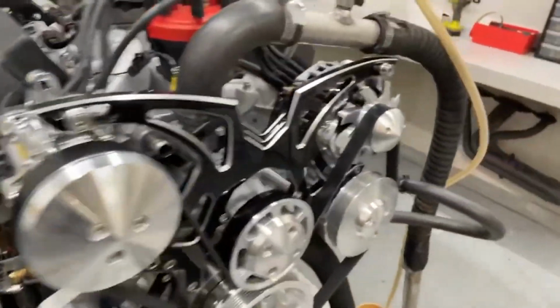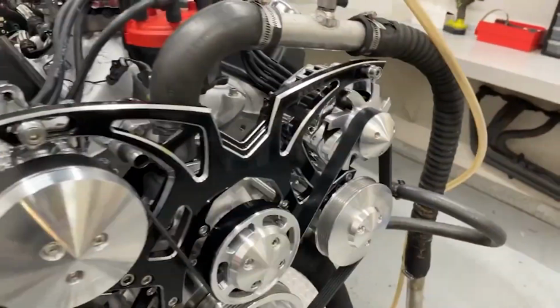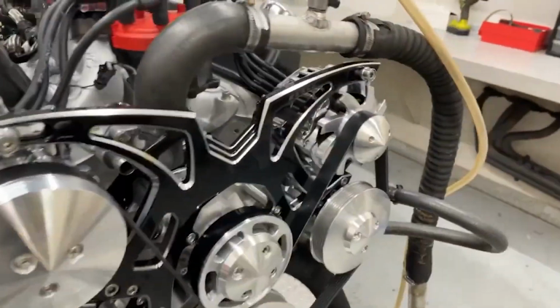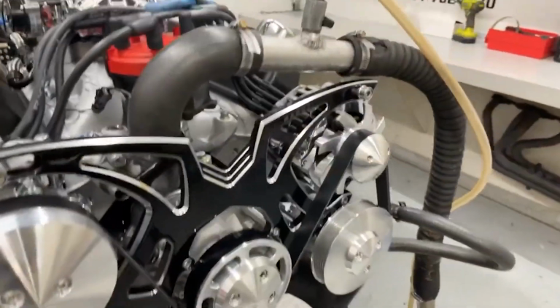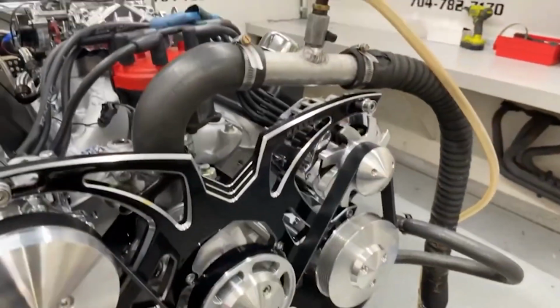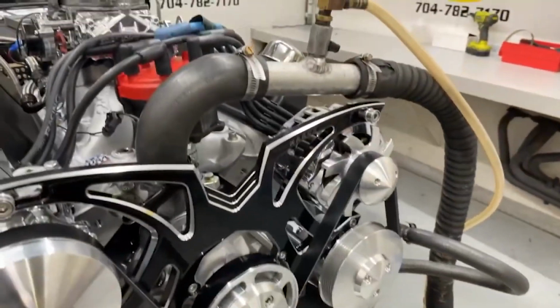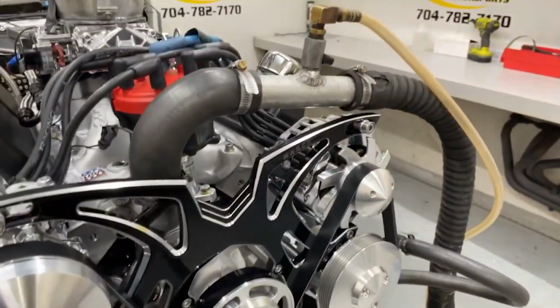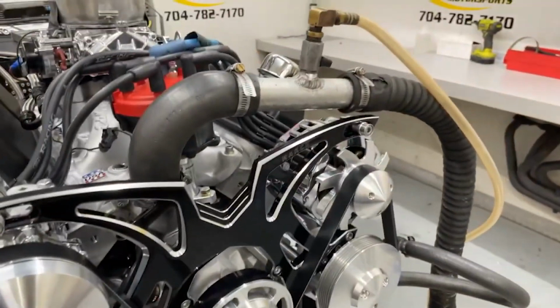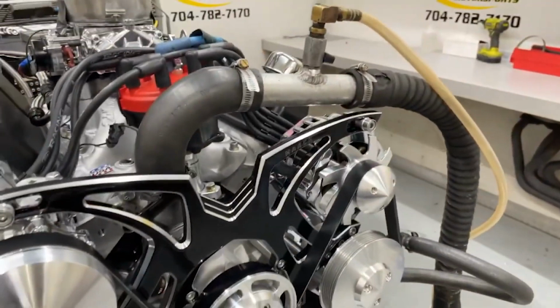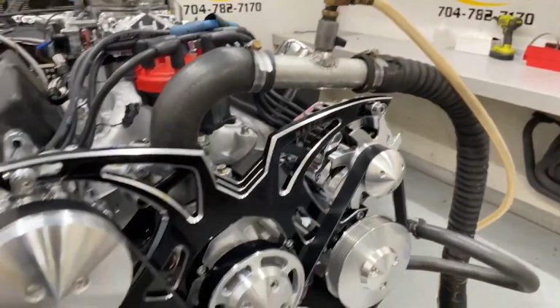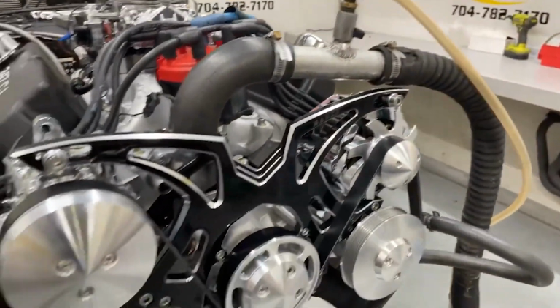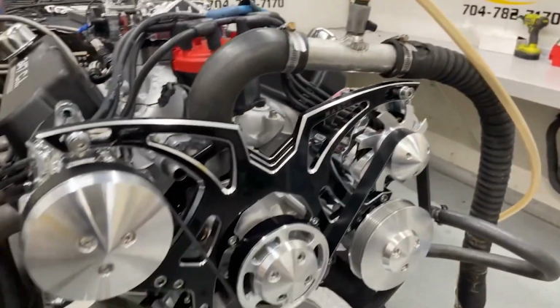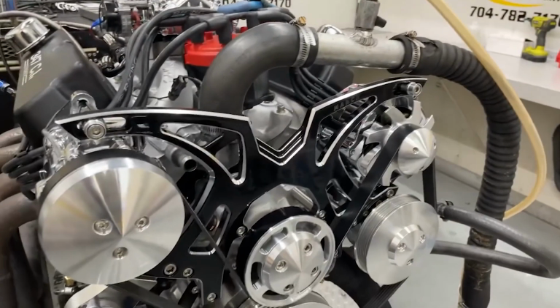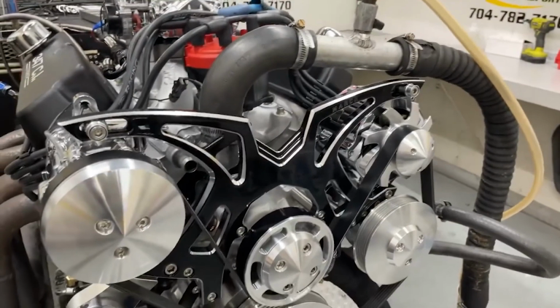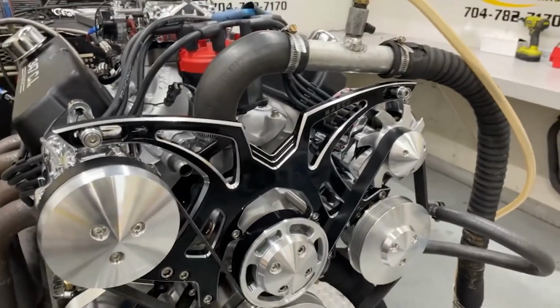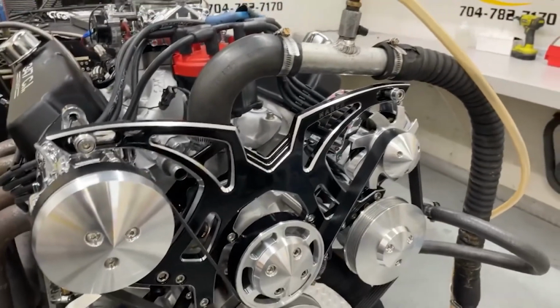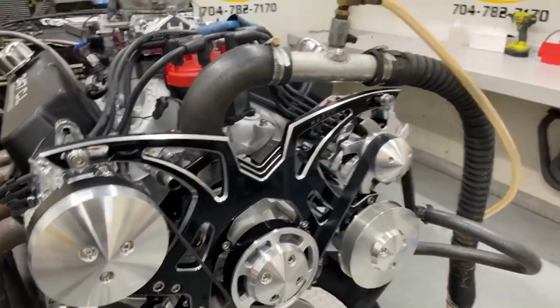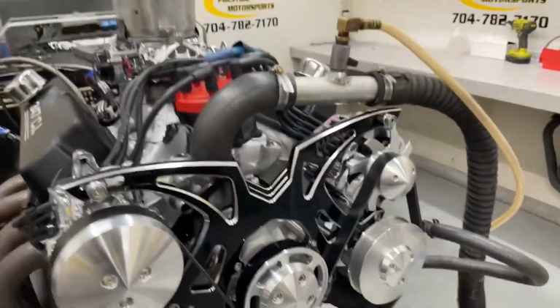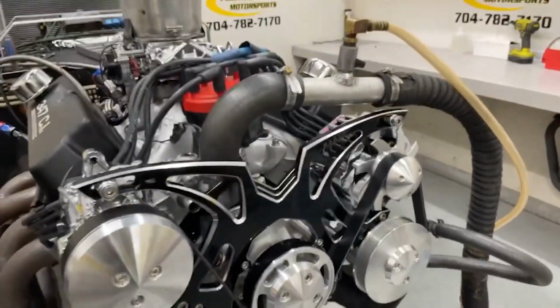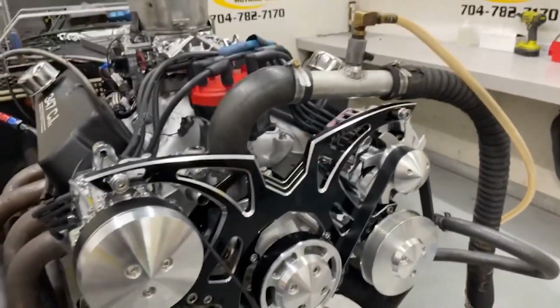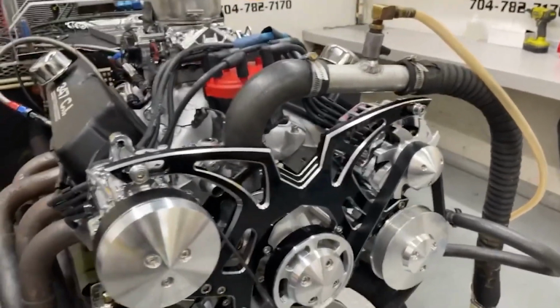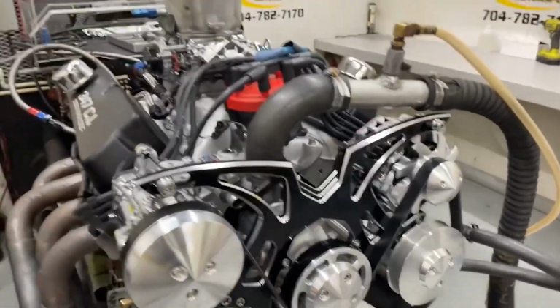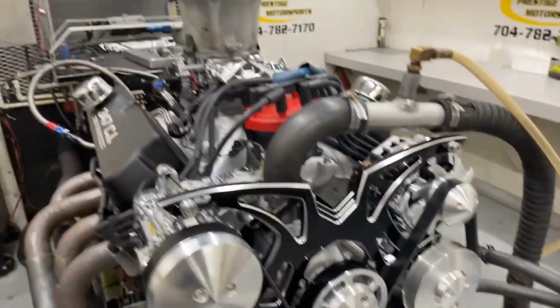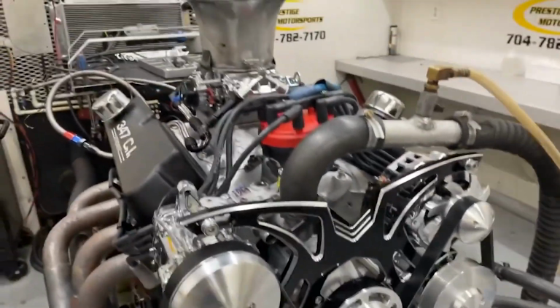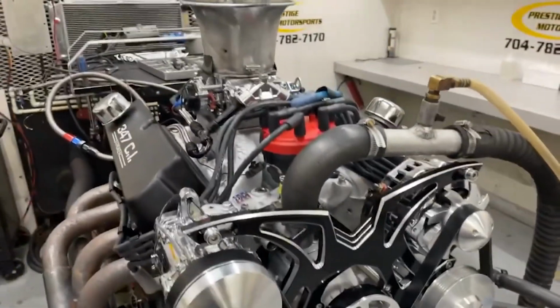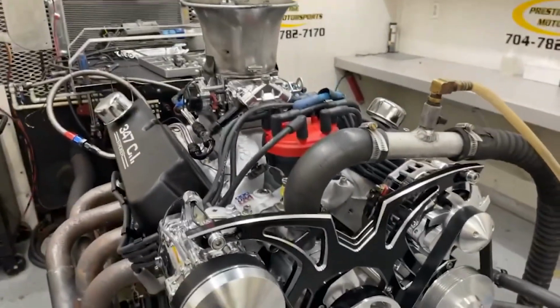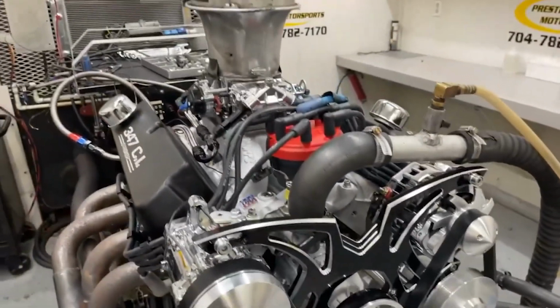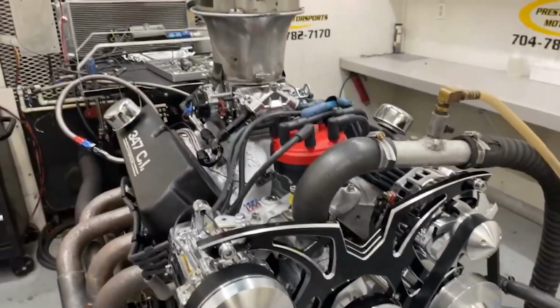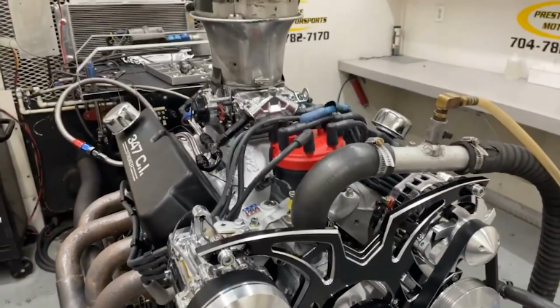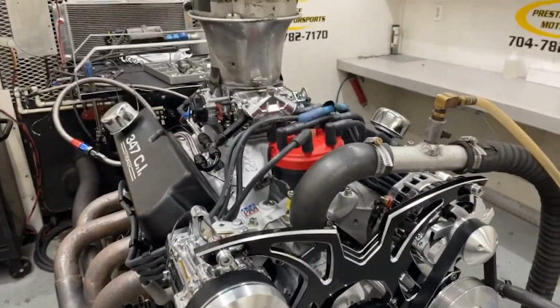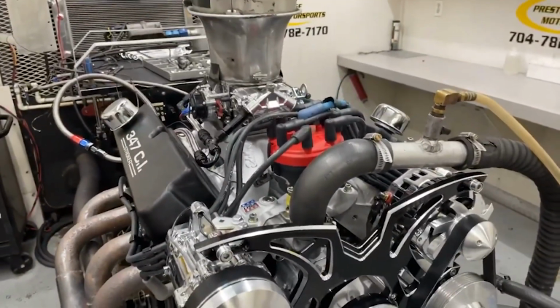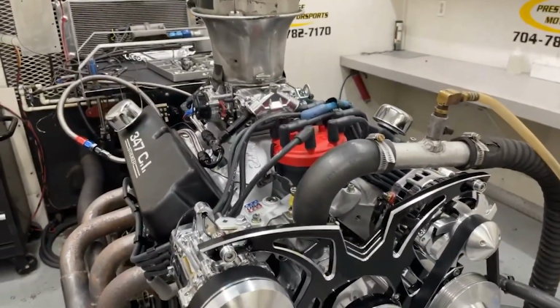Make sure the alternator charge is good for you. Stay tuned.